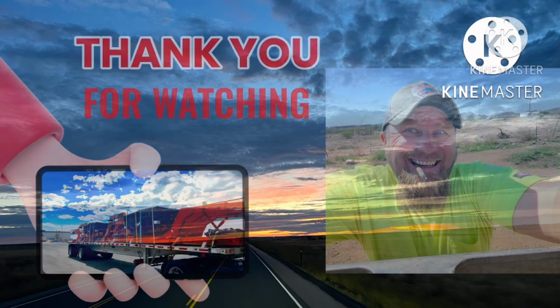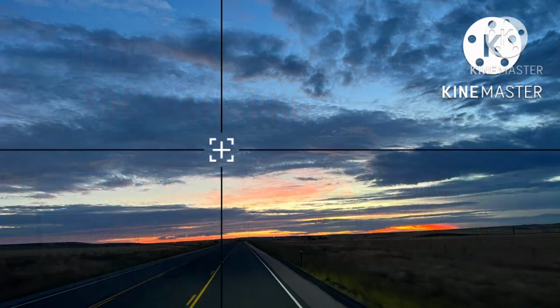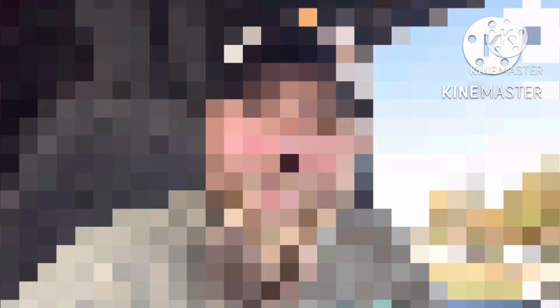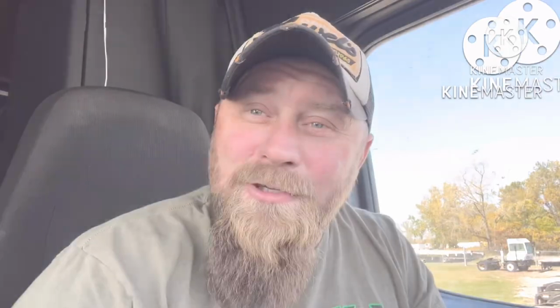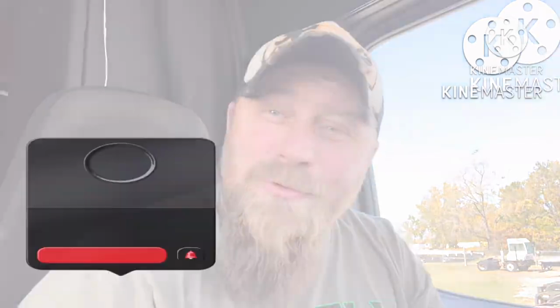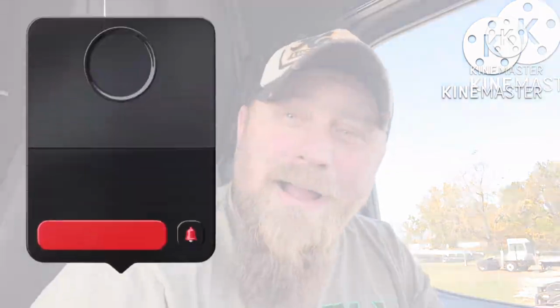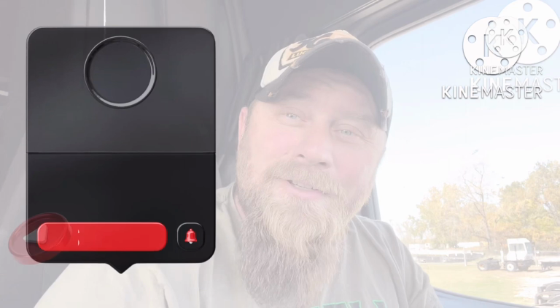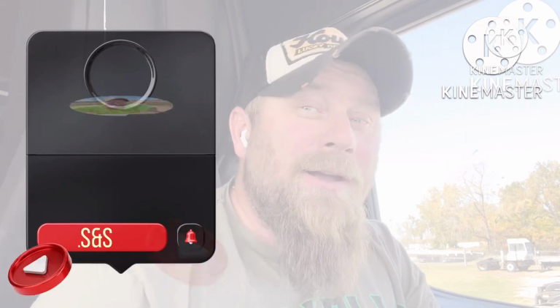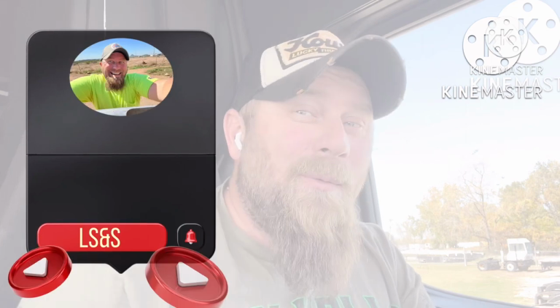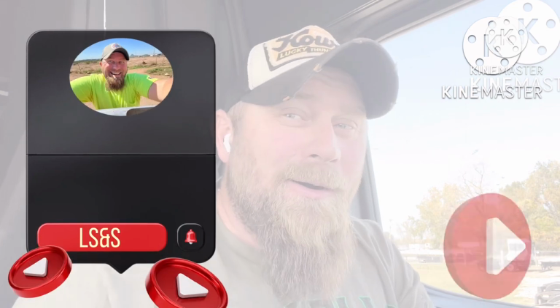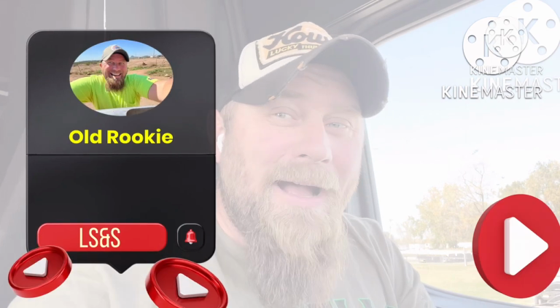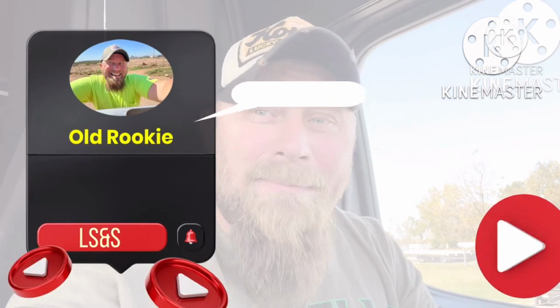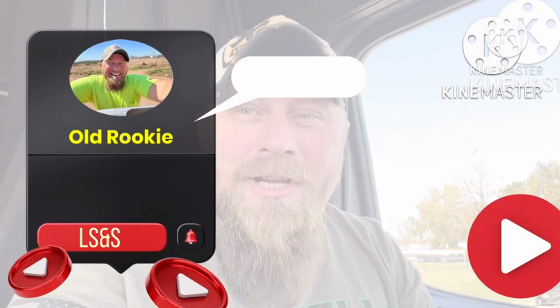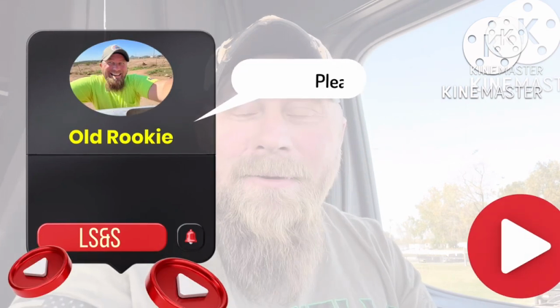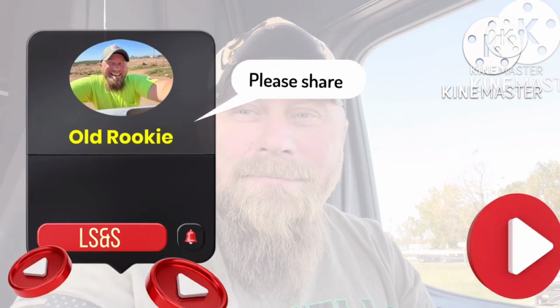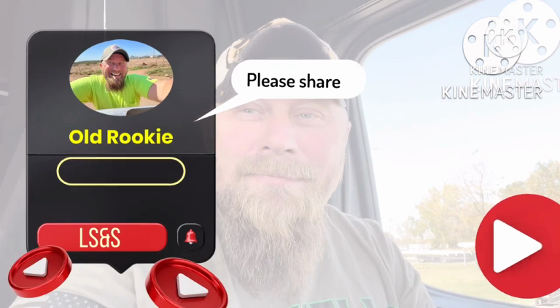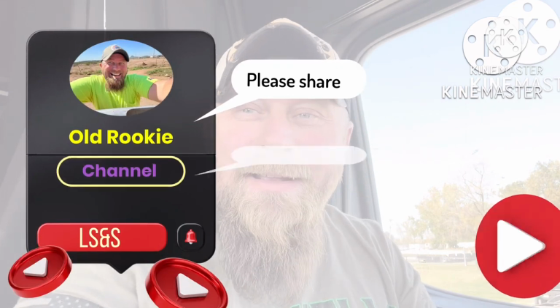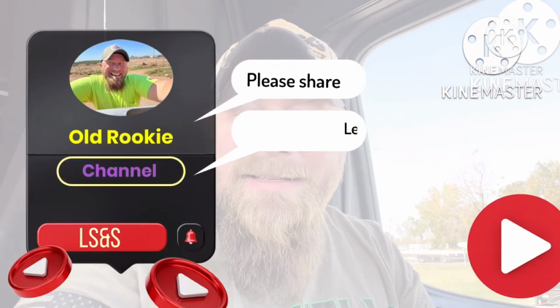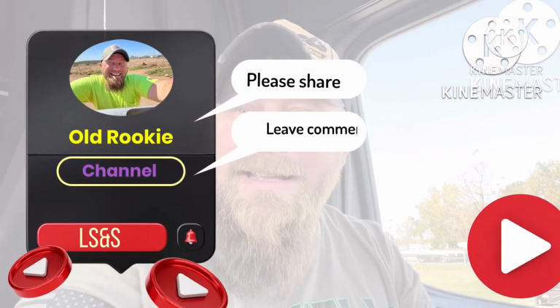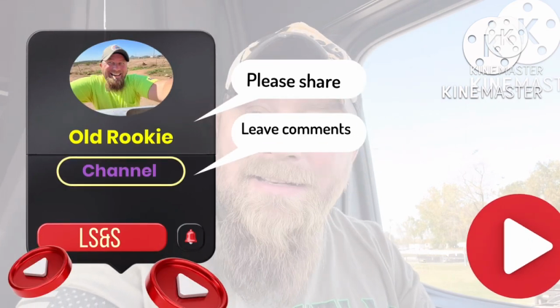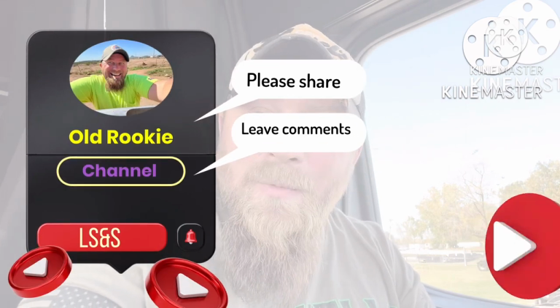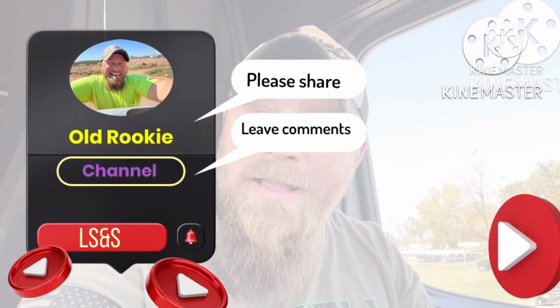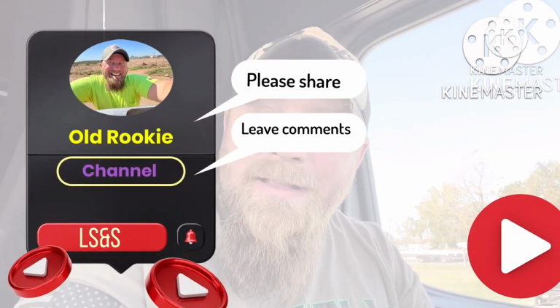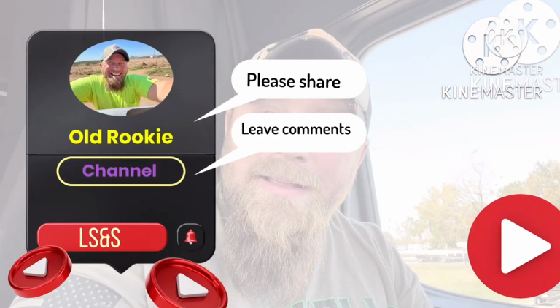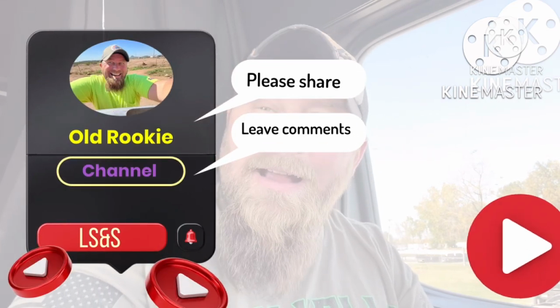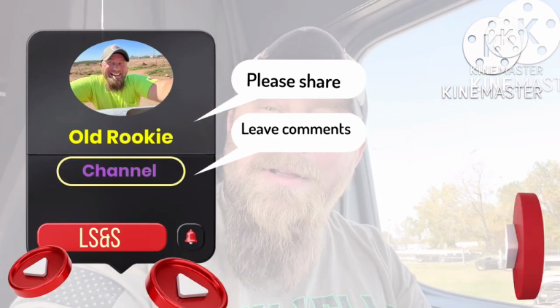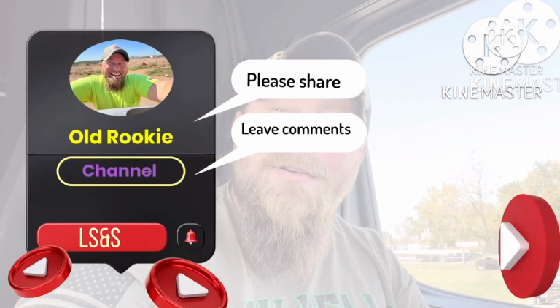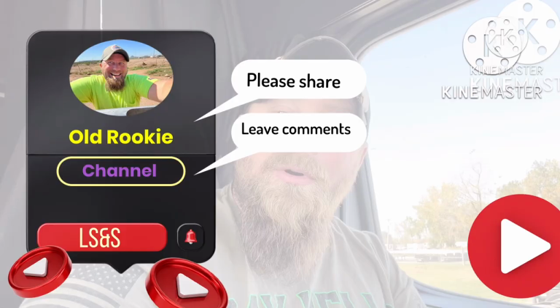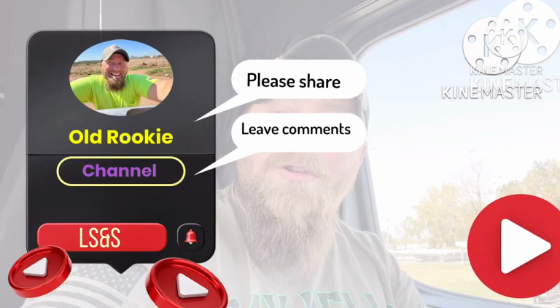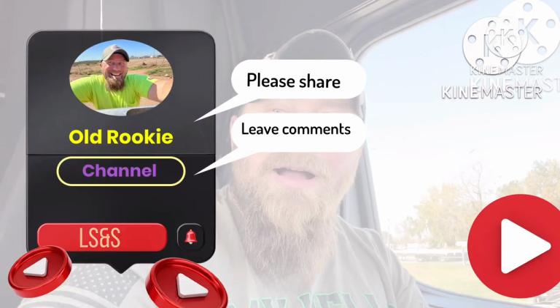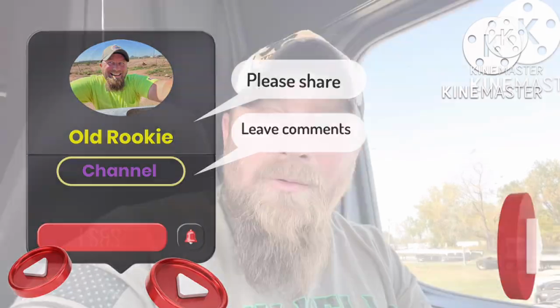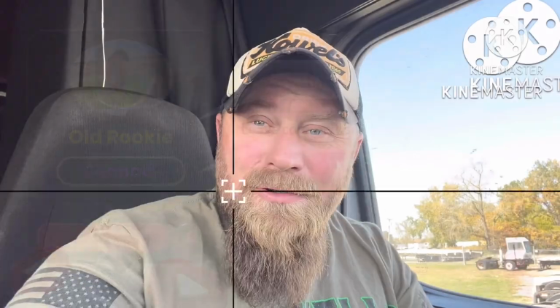Hey professional drivers, welcome back to my channel. It is the end of the week and I'm here to bring you my groceries.